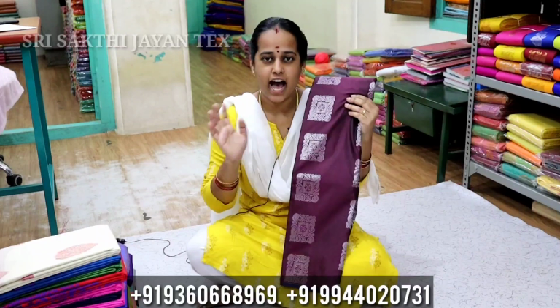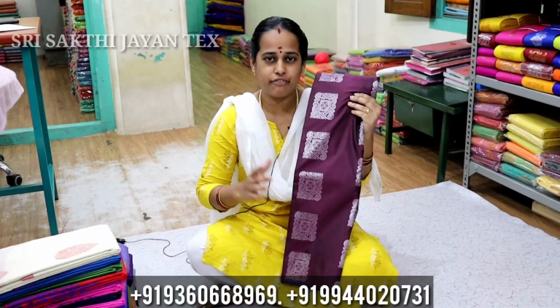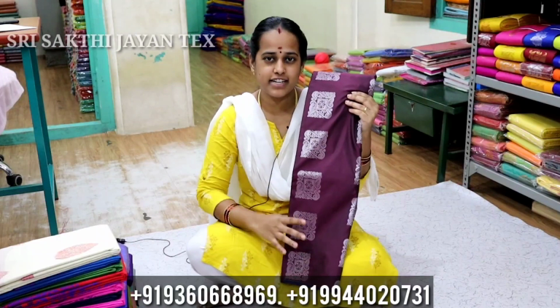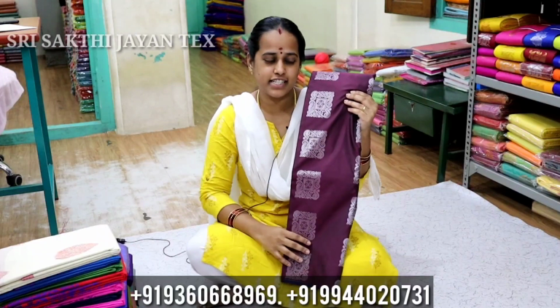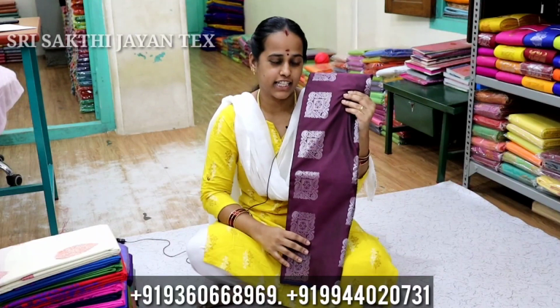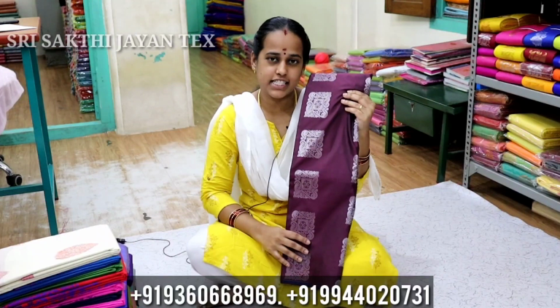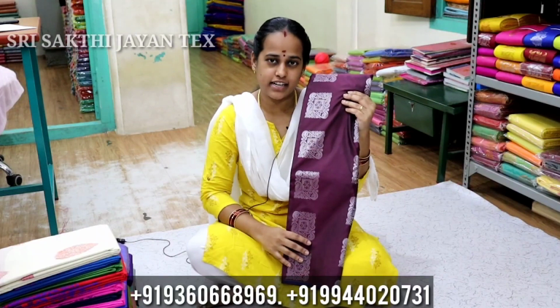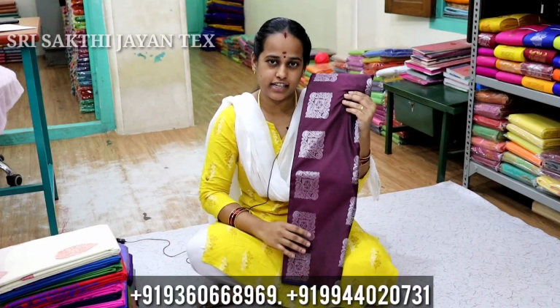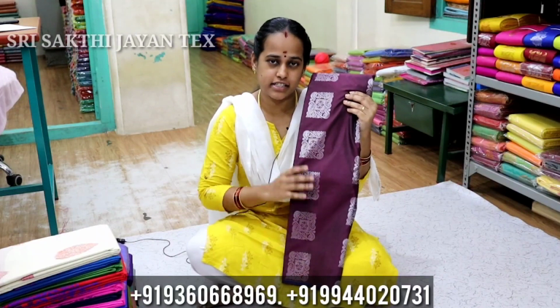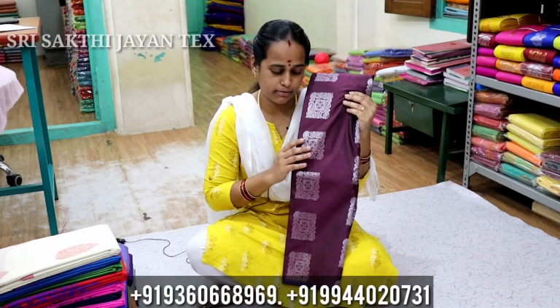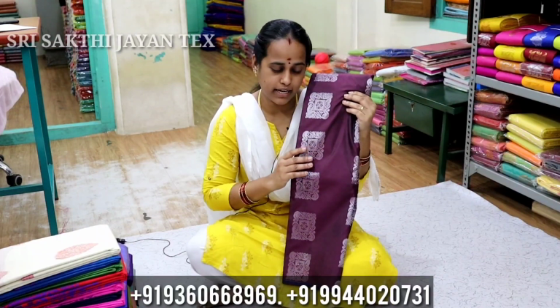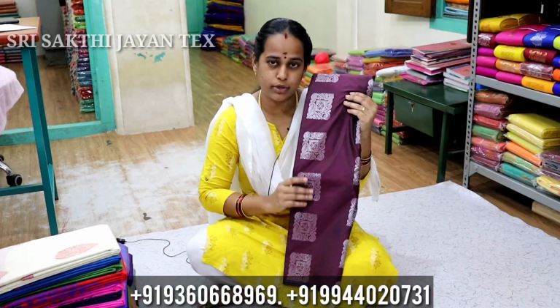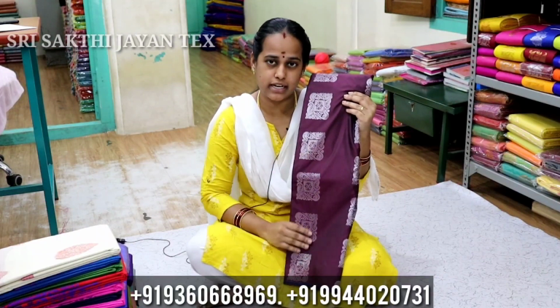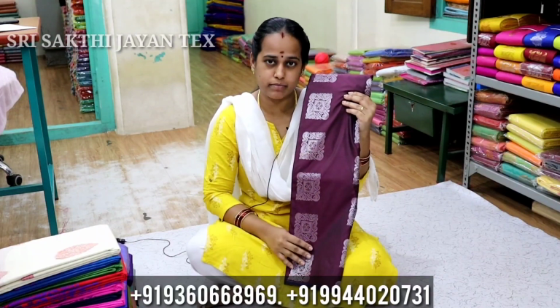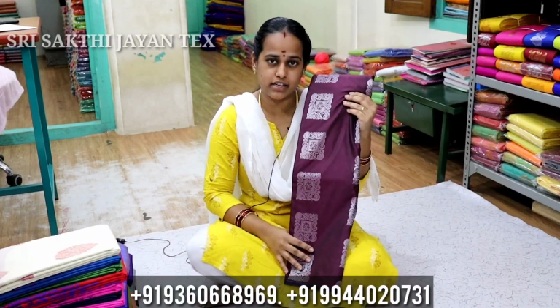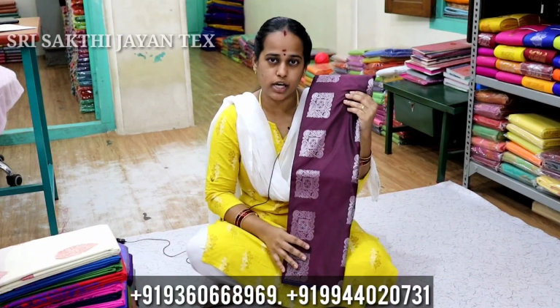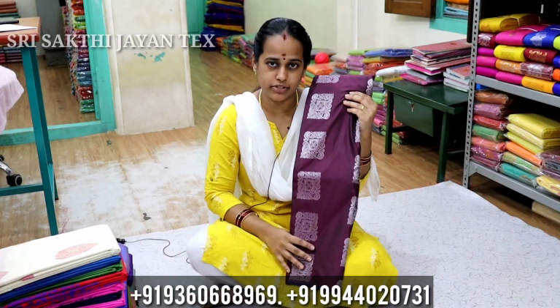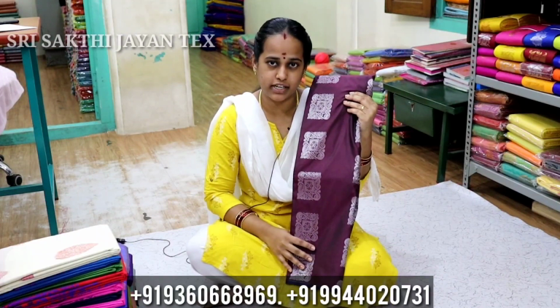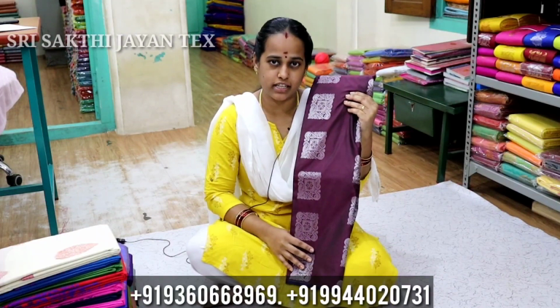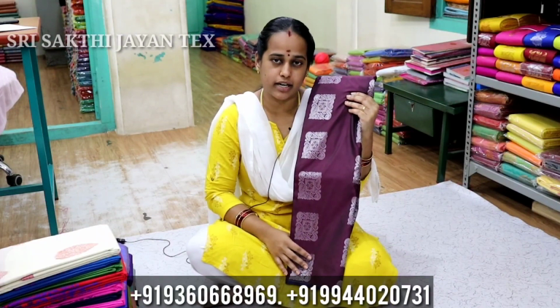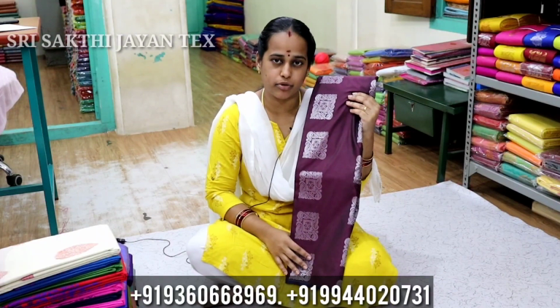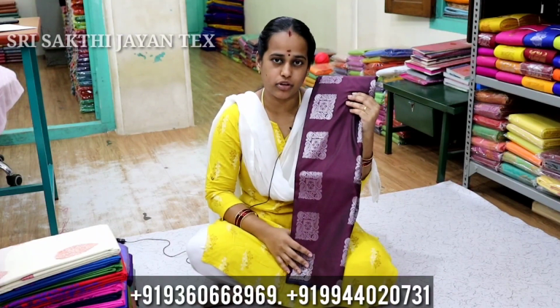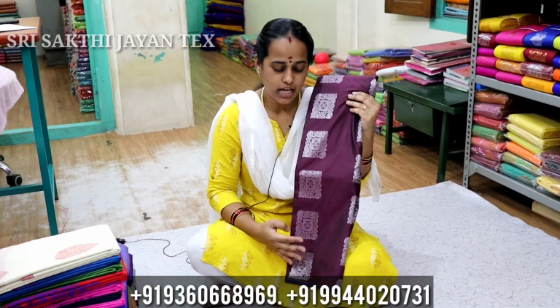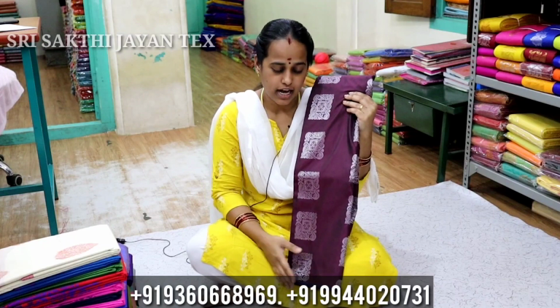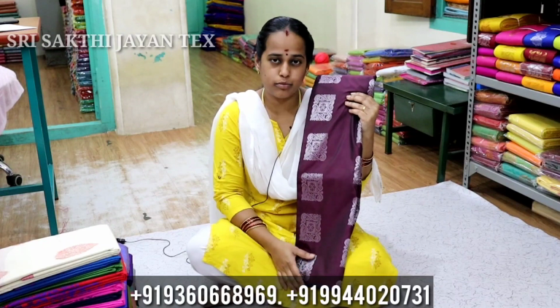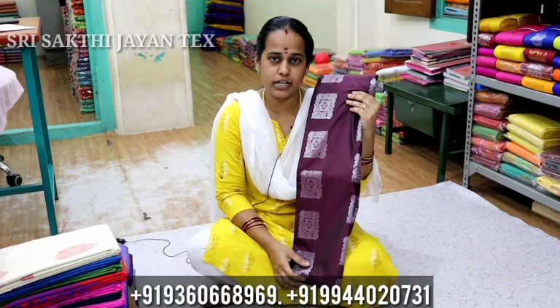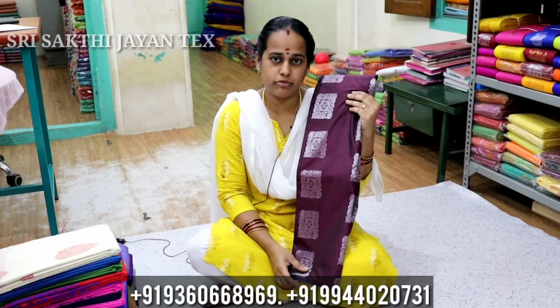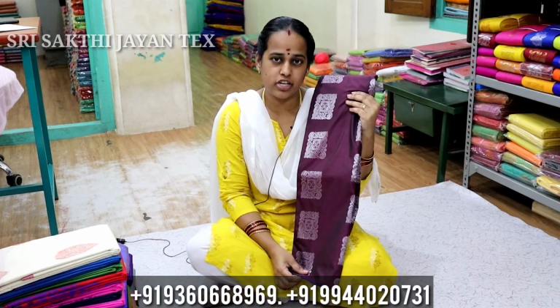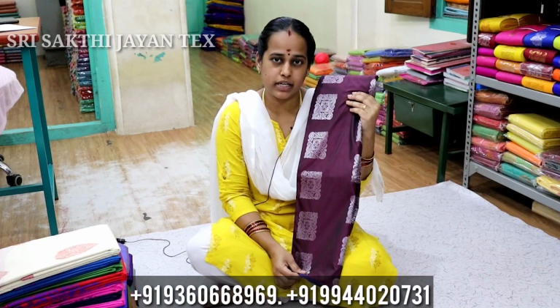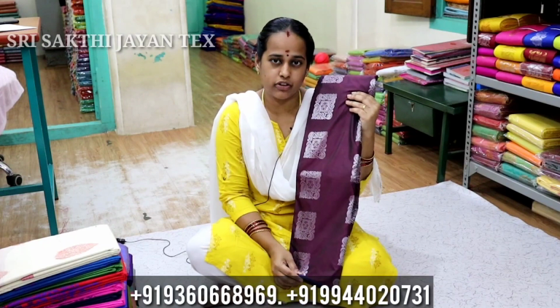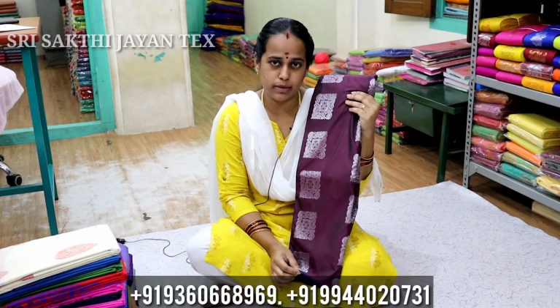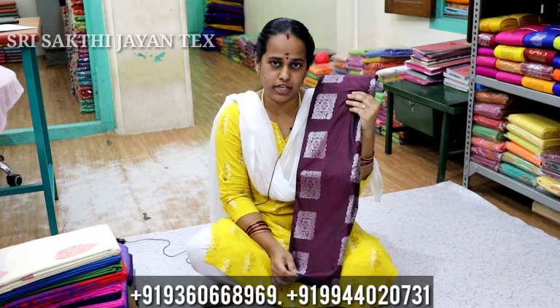Hi friends, I am Srikthi from Giant Tex. We will see the collection of soft silk products. If you want to see our videos, subscribe.